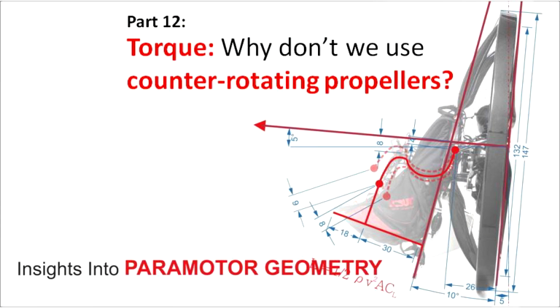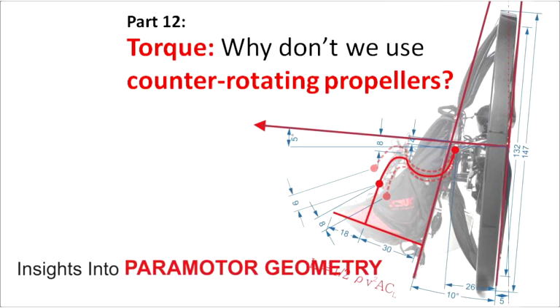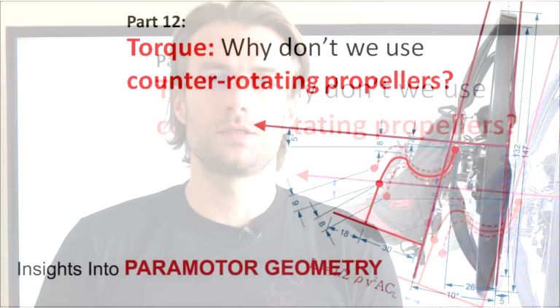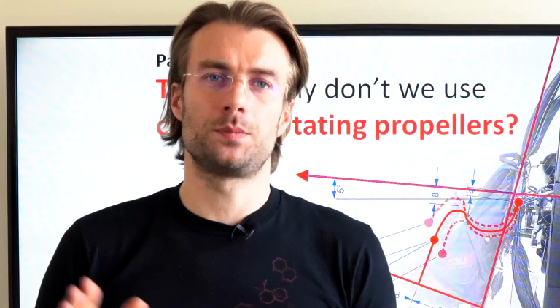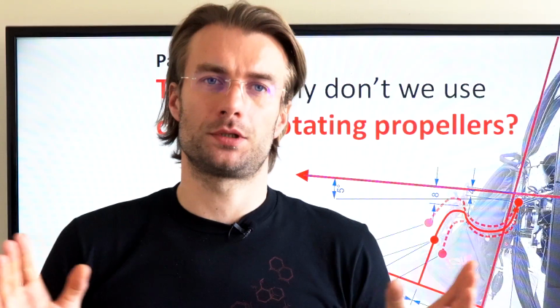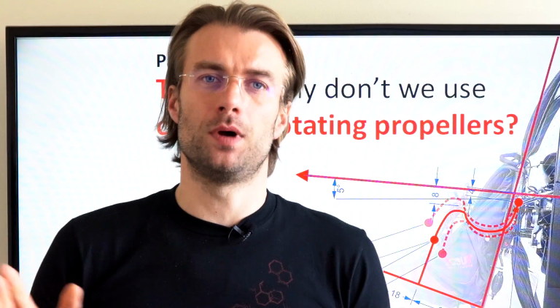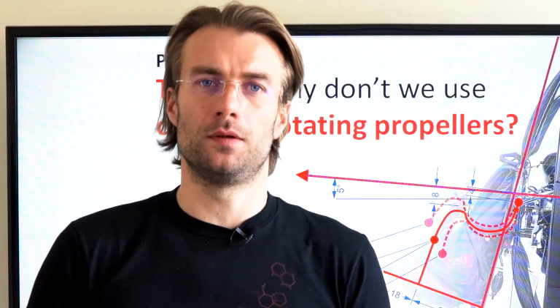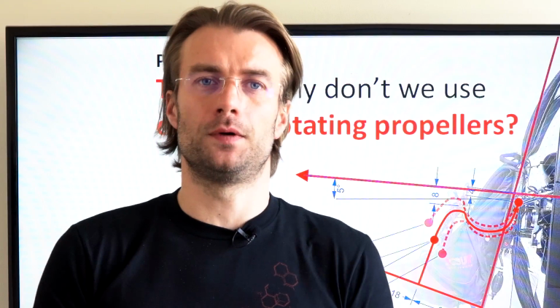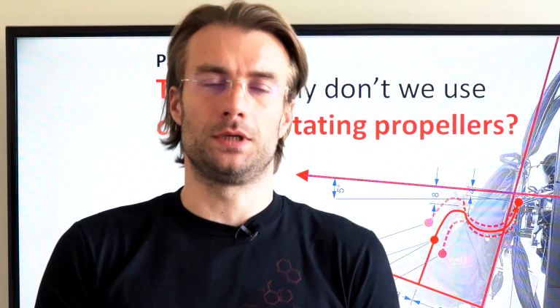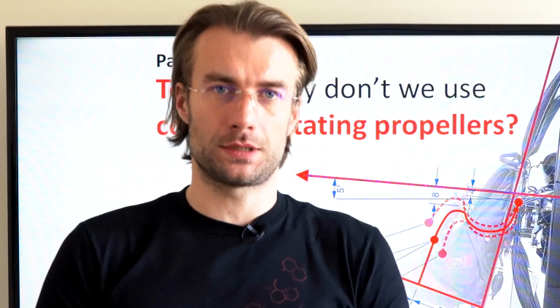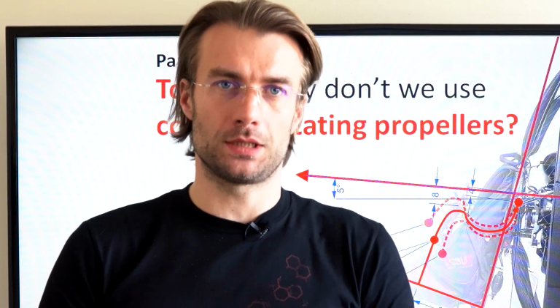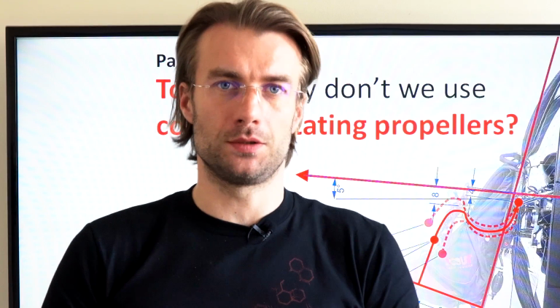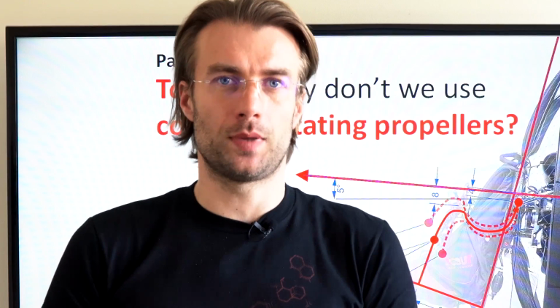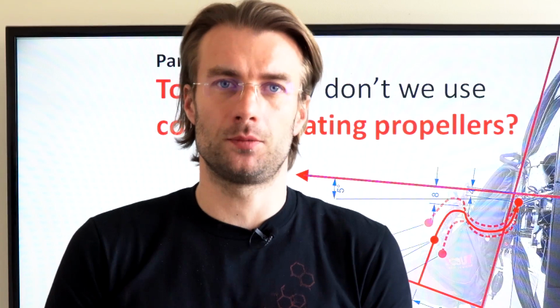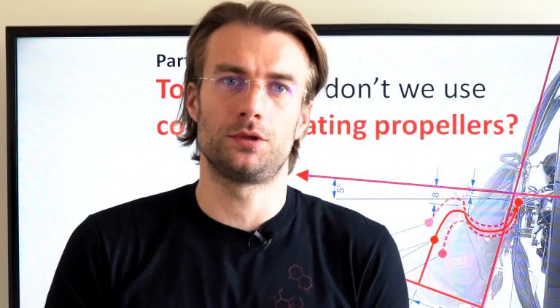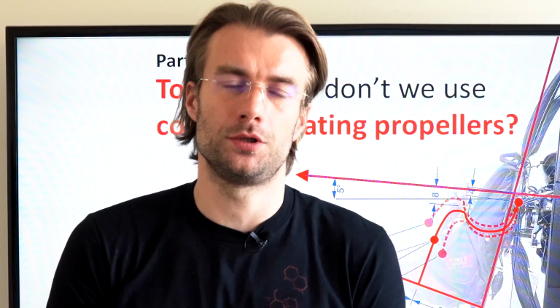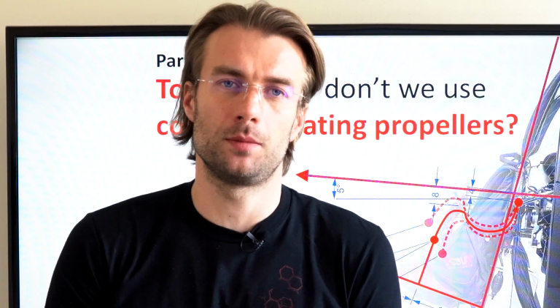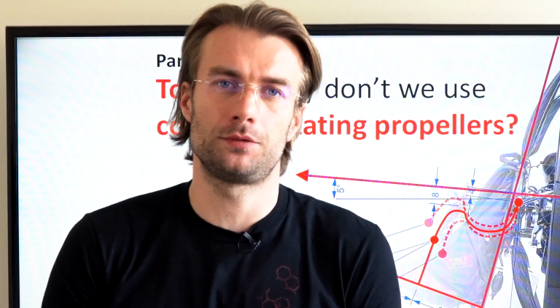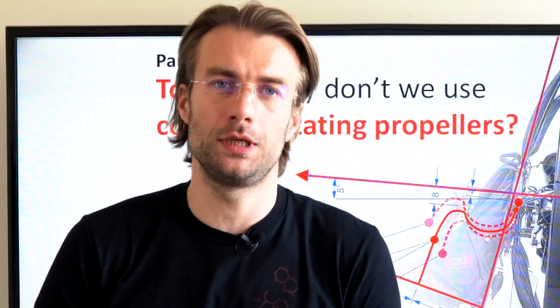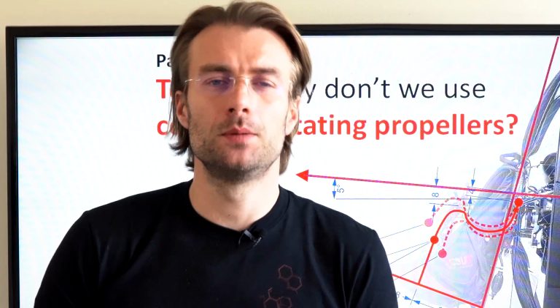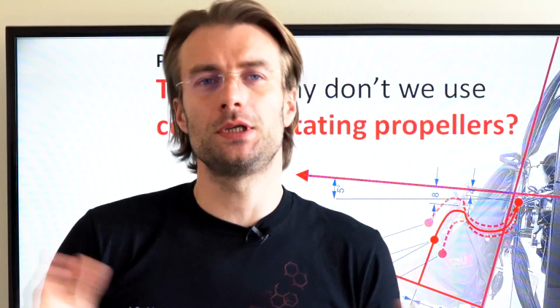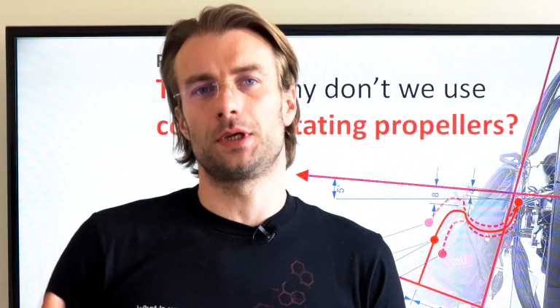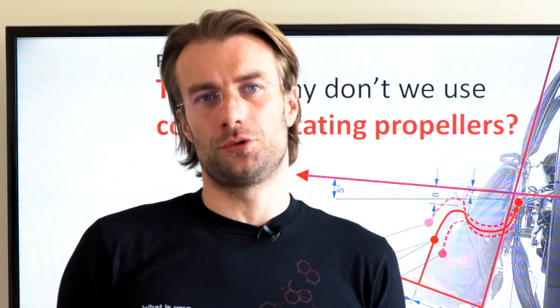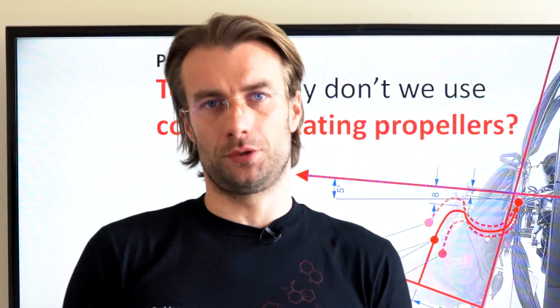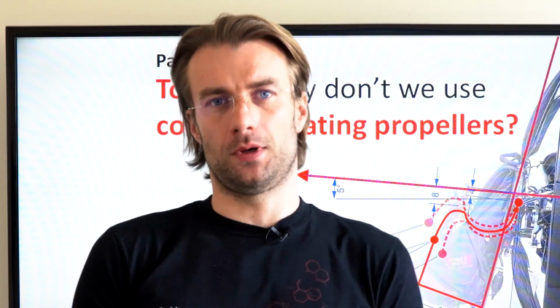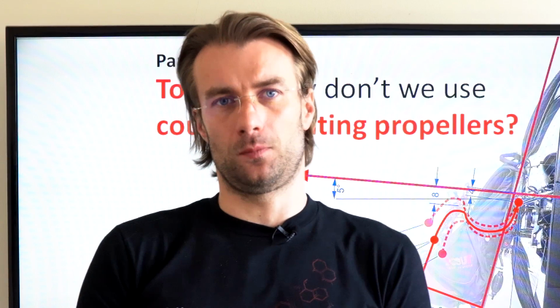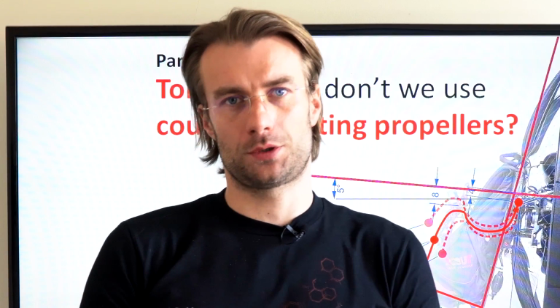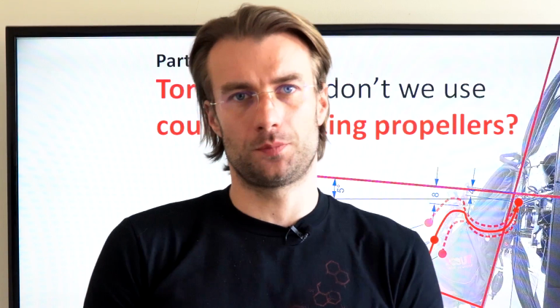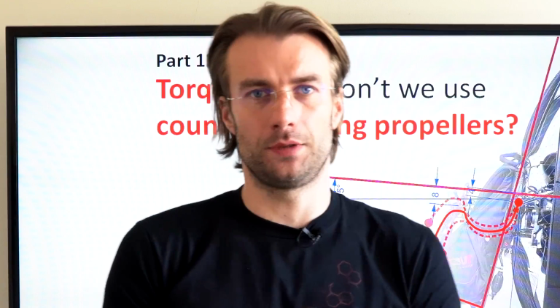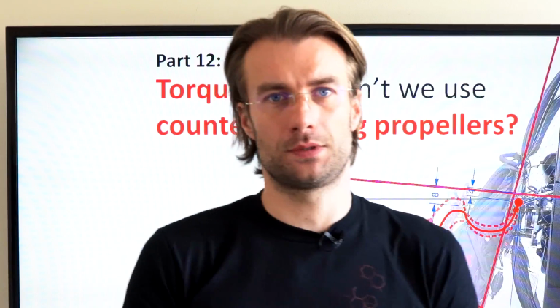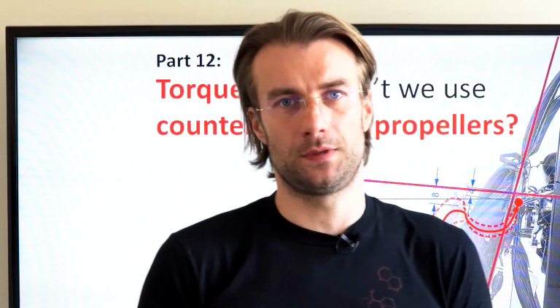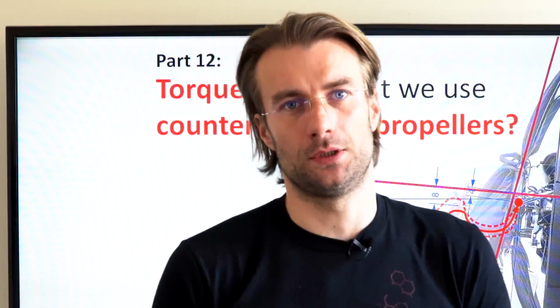This is part 12 of the insights into paramotor geometry. Please make sure you have watched the previous video.